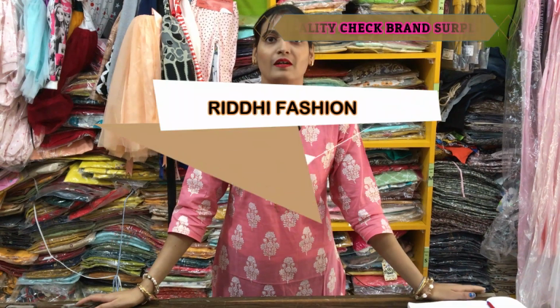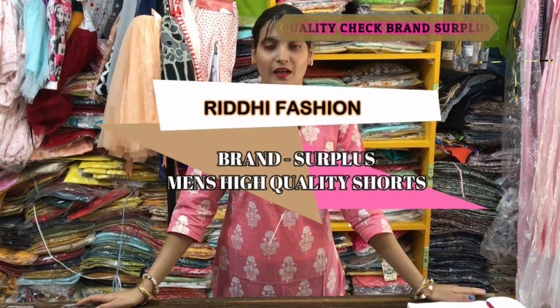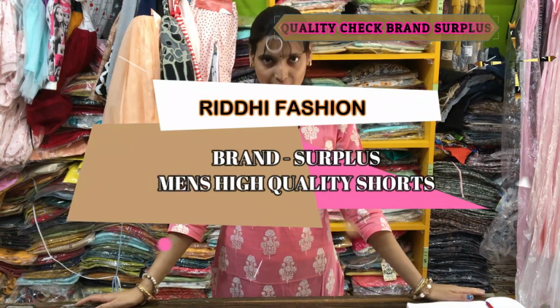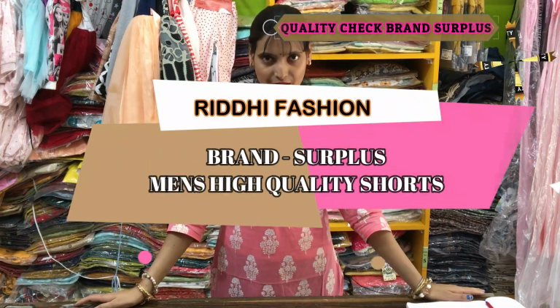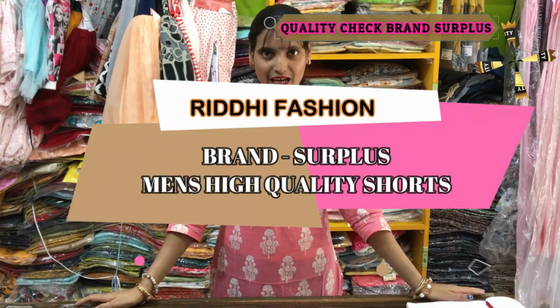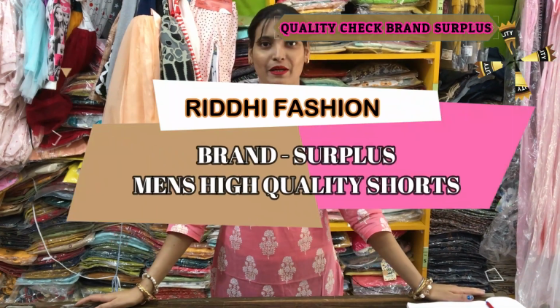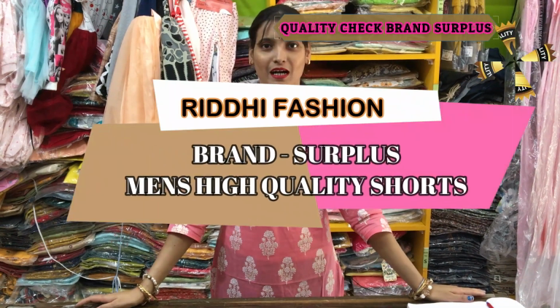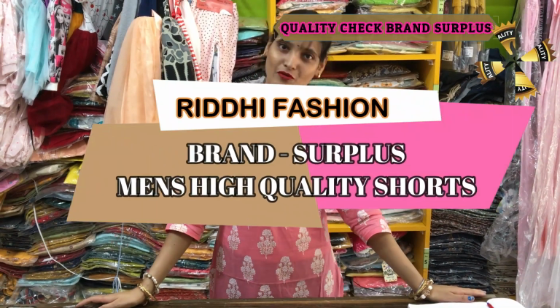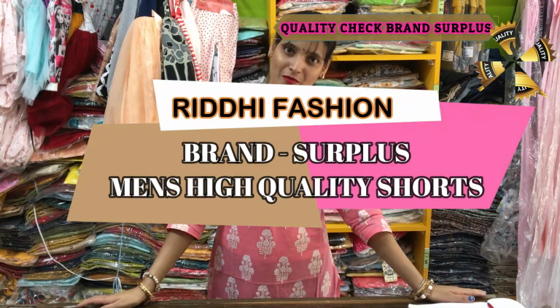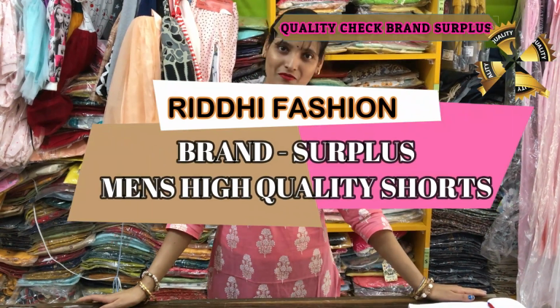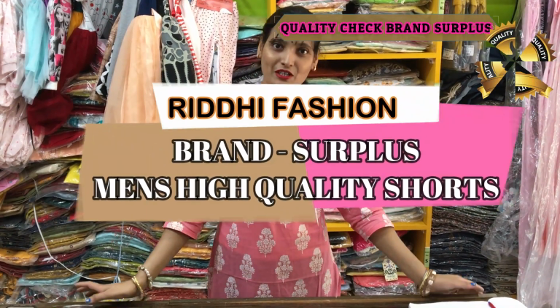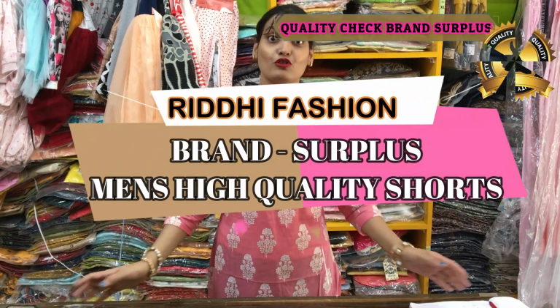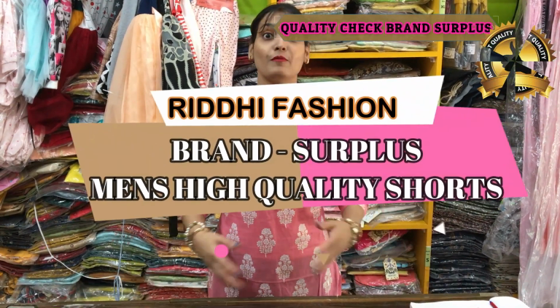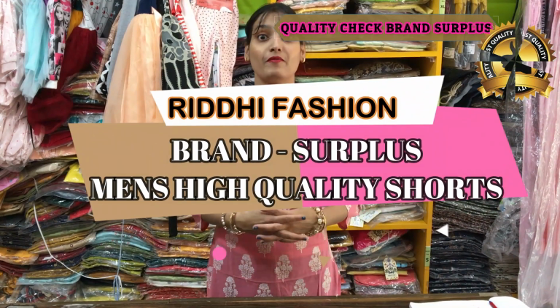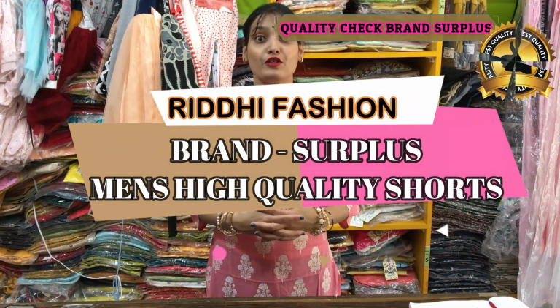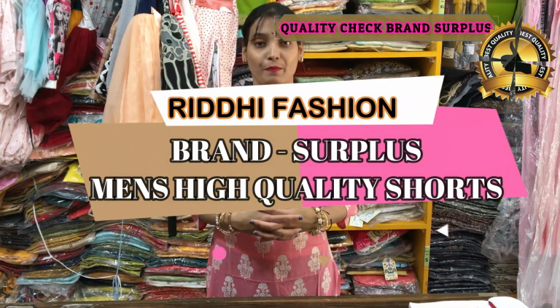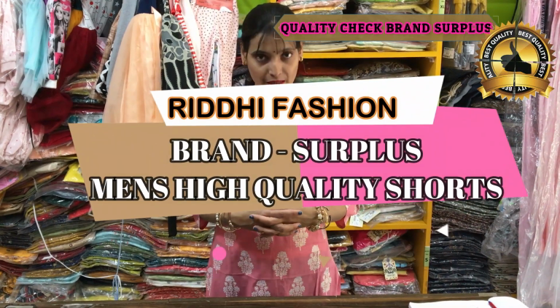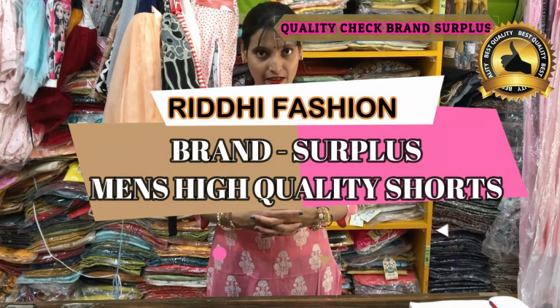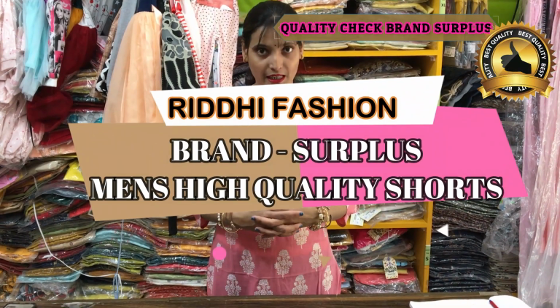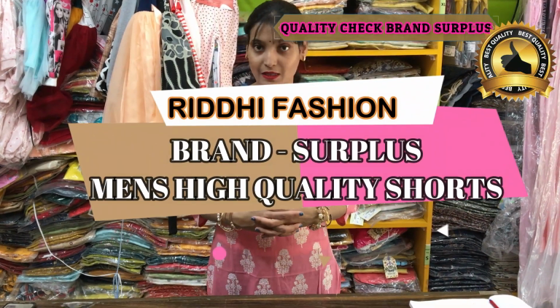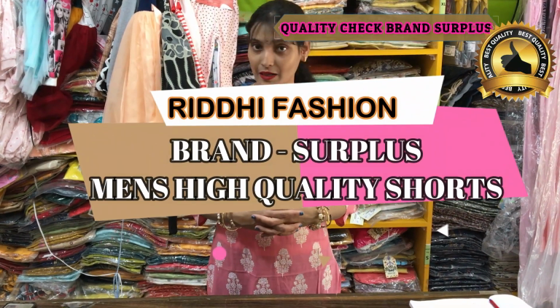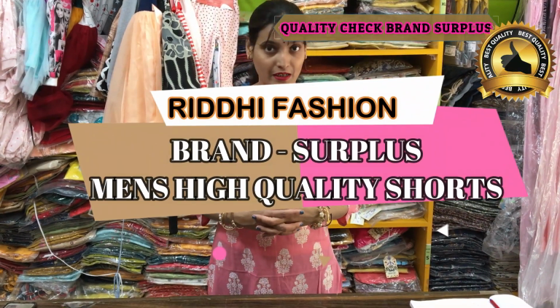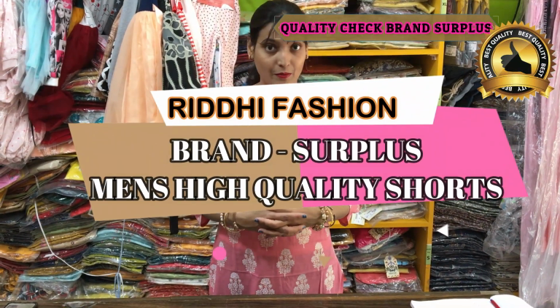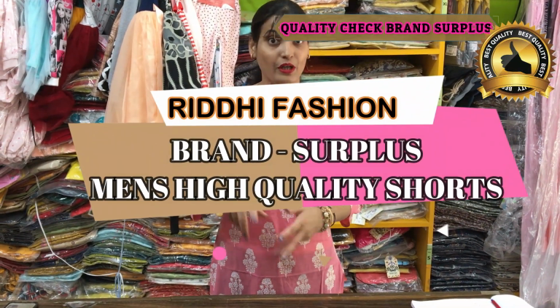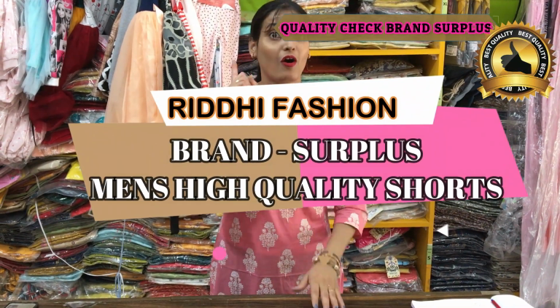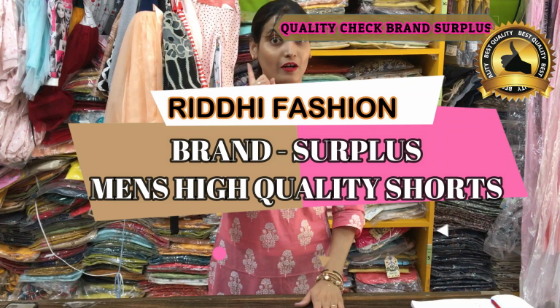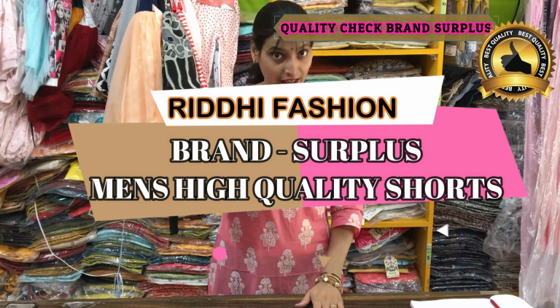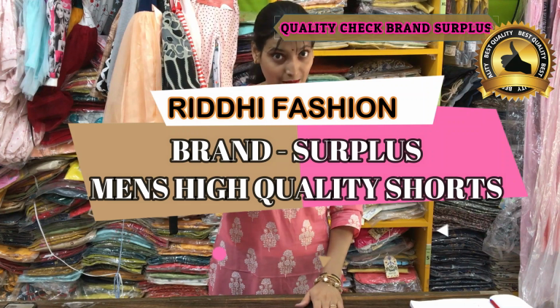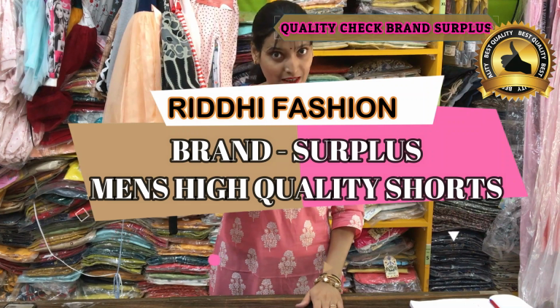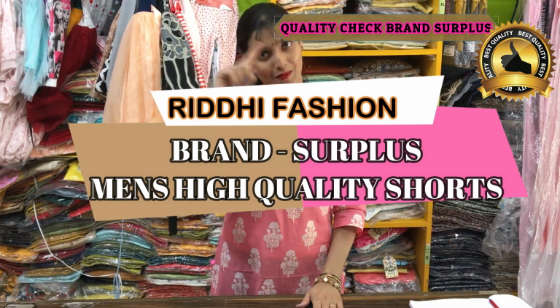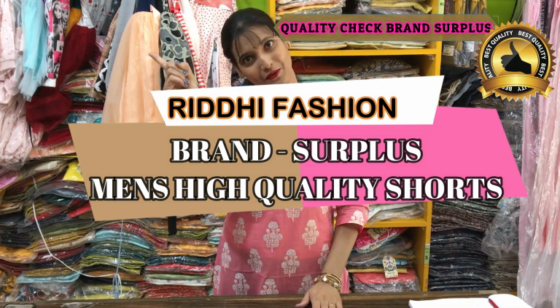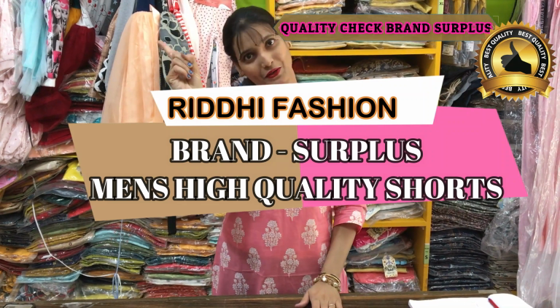Hello everyone, I am Rekha from ReadyFashion. If you are watching my video for the first time, don't forget to subscribe to our channel and definitely press the bell button.